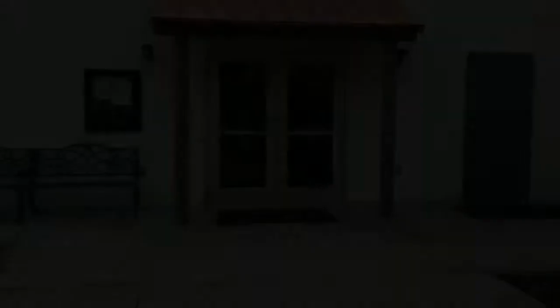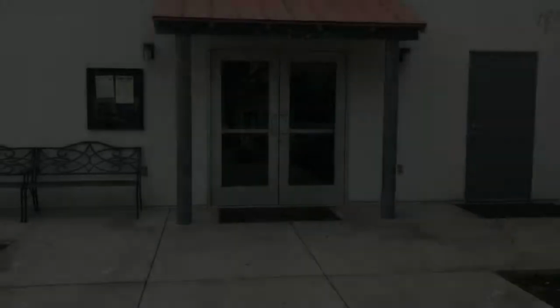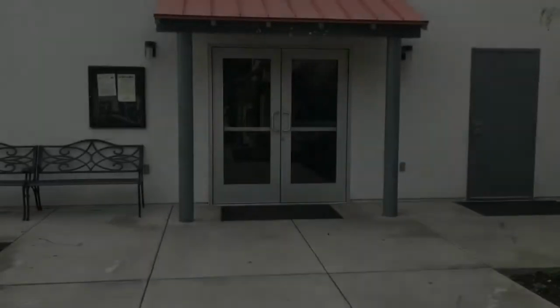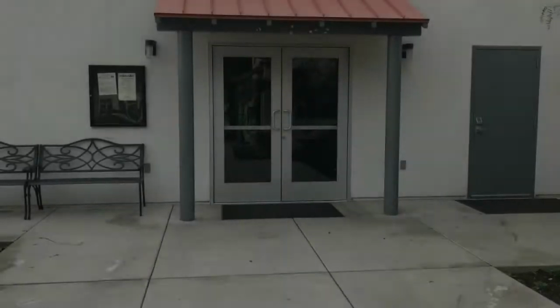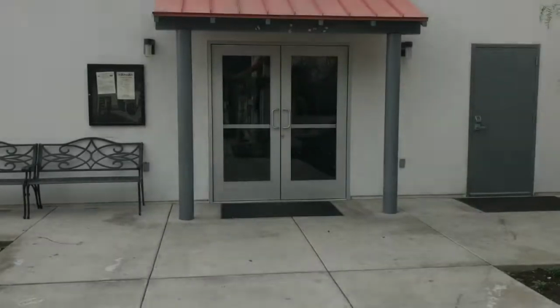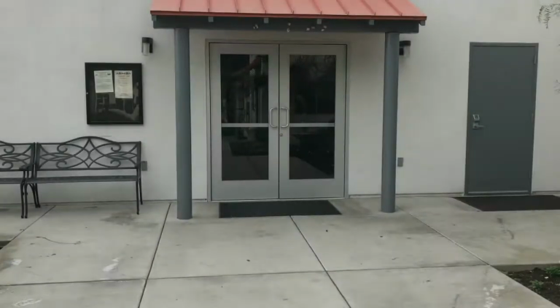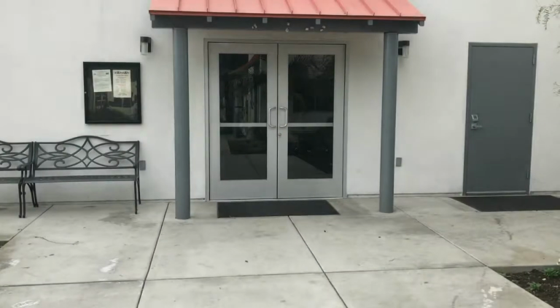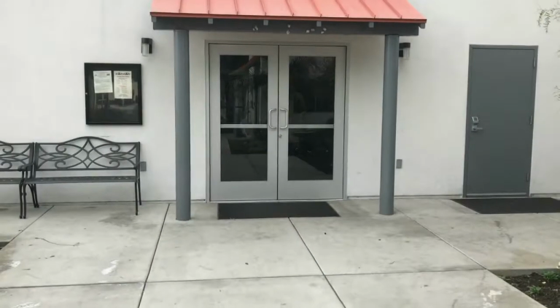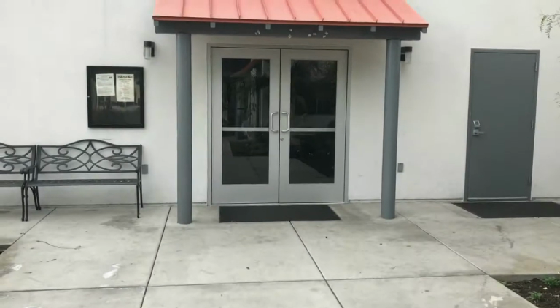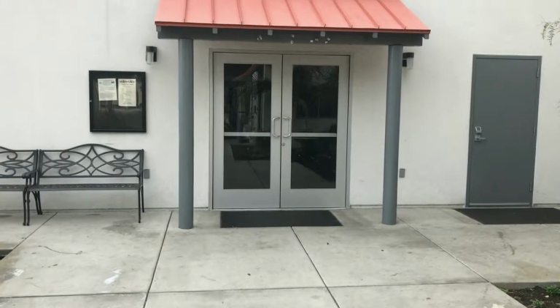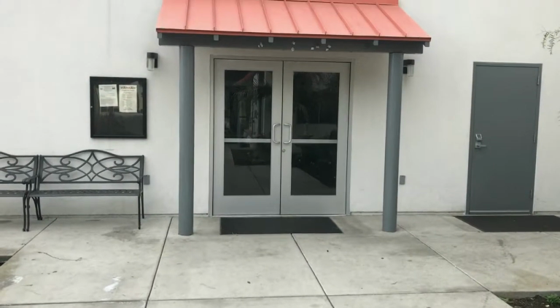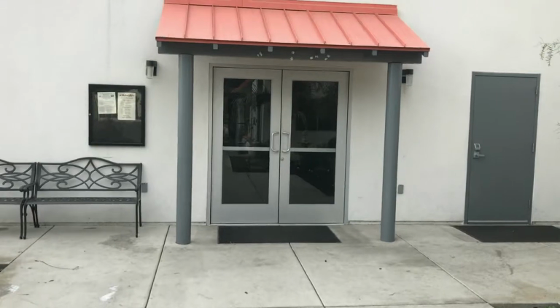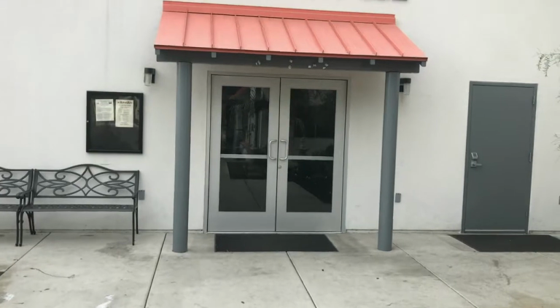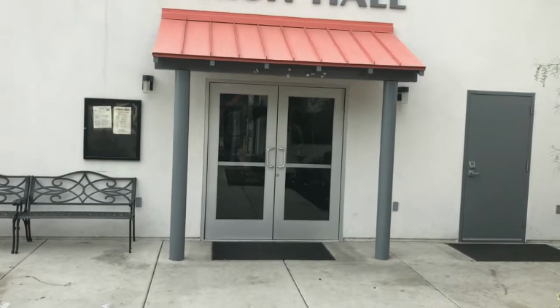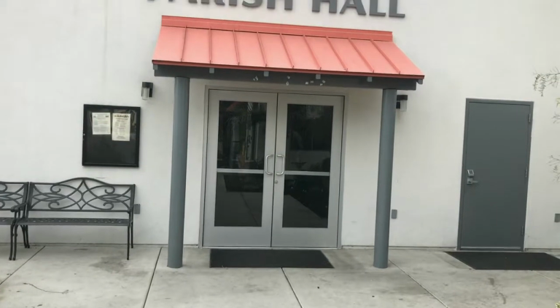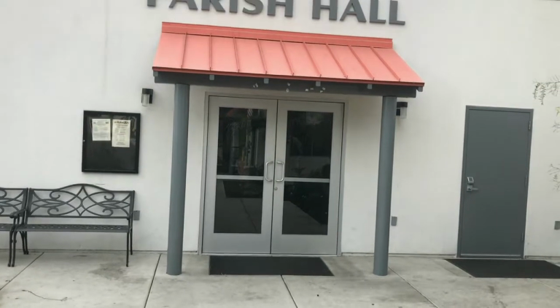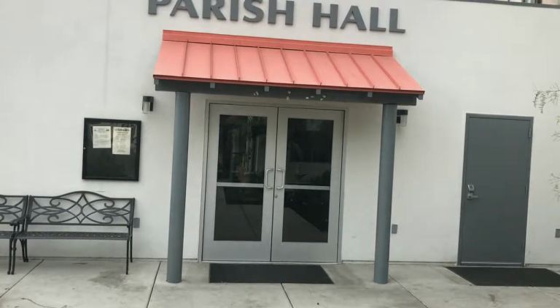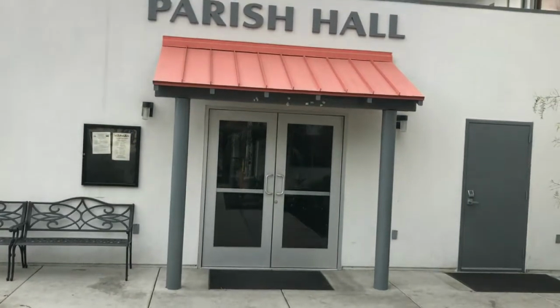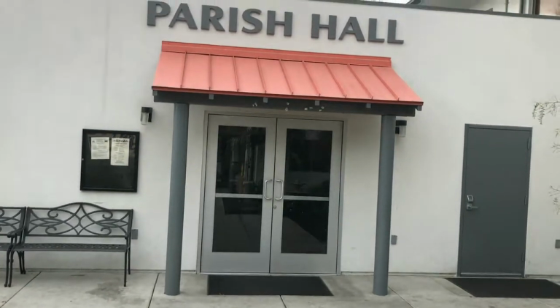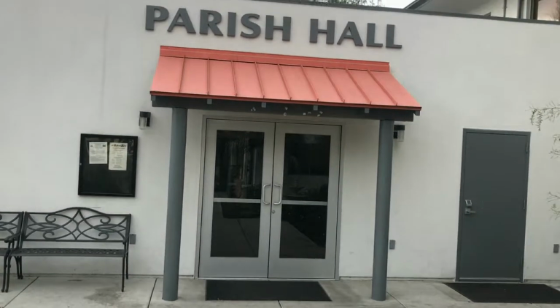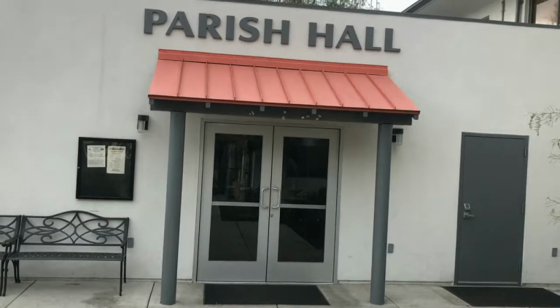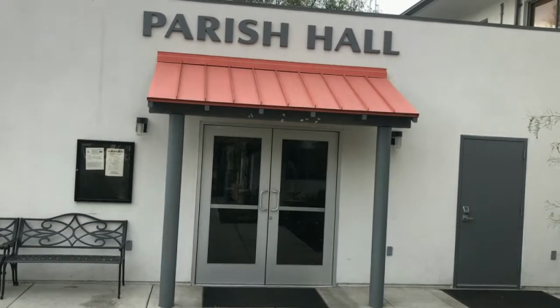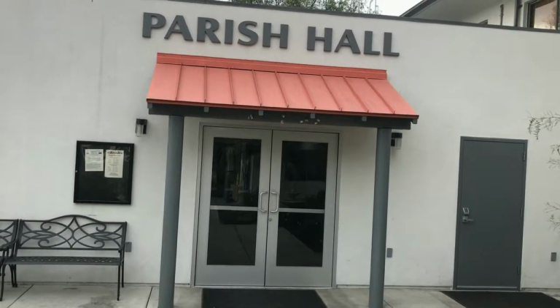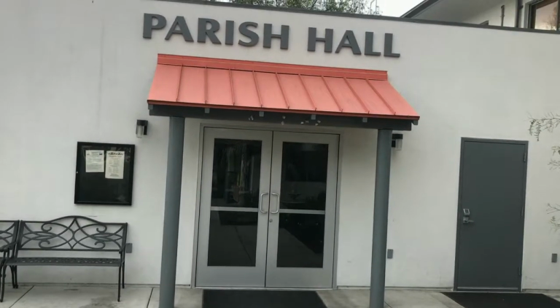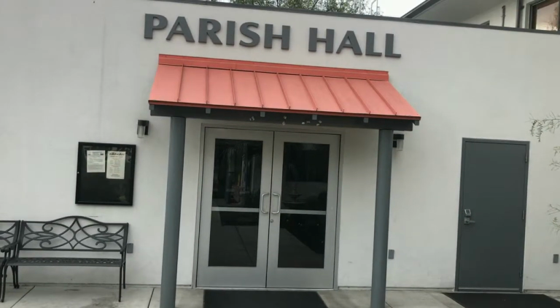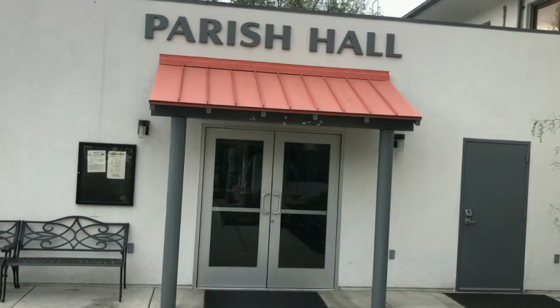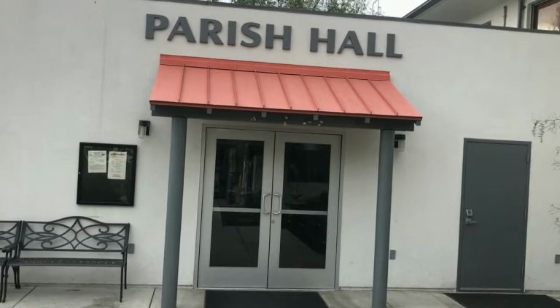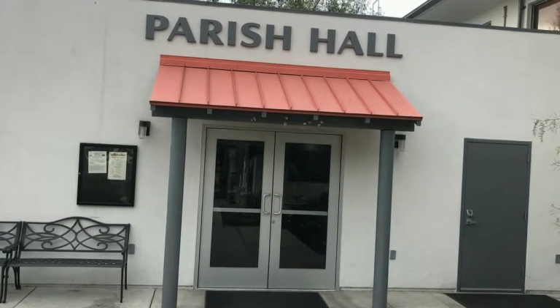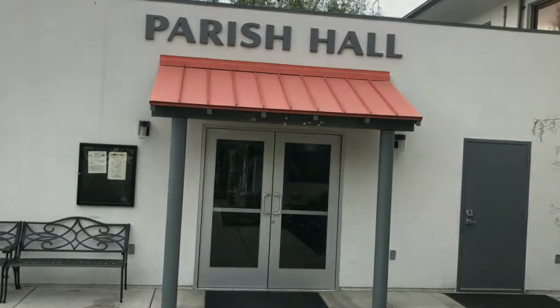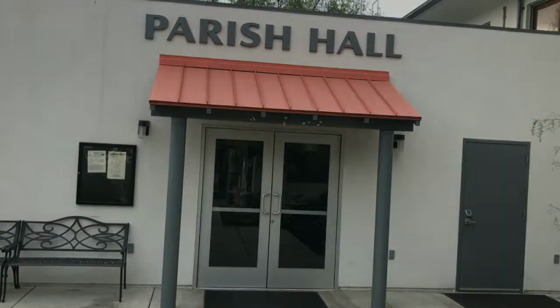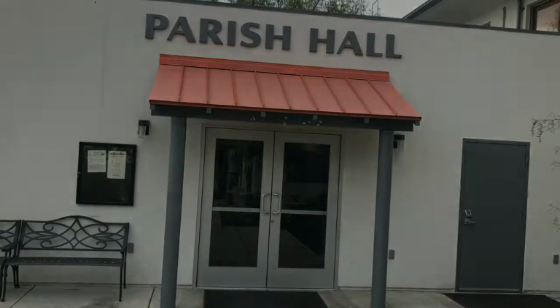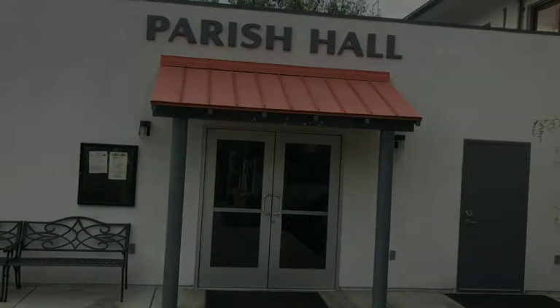We hope you will choose St. Thomas Aquinas Hall to host your next special event. Thank you for your consideration and for watching this video.